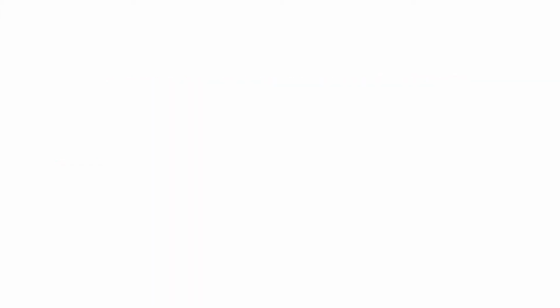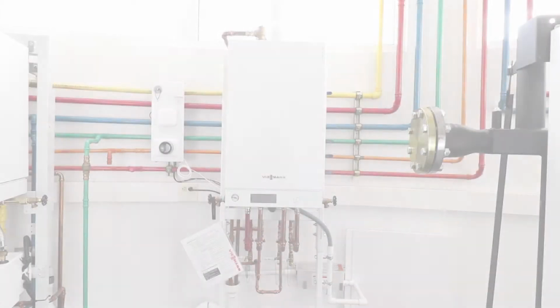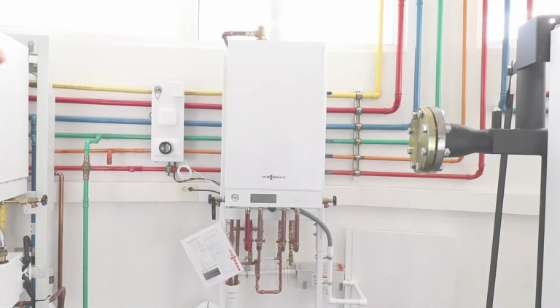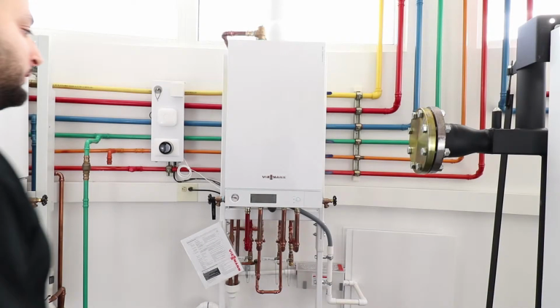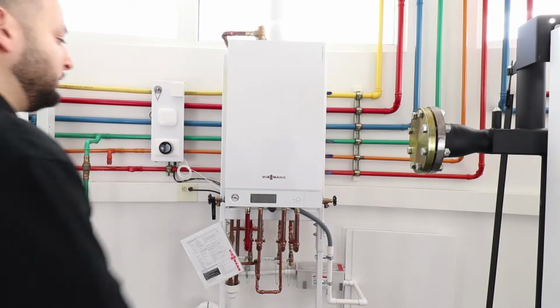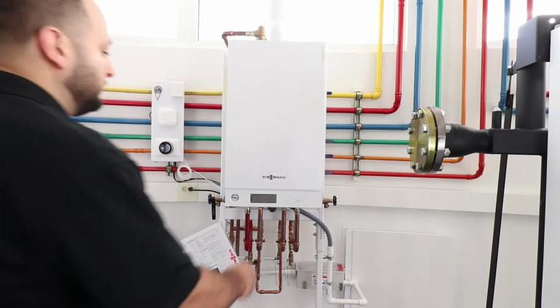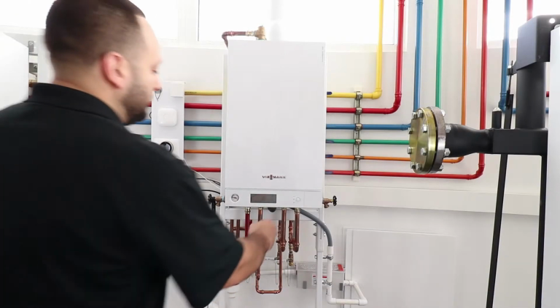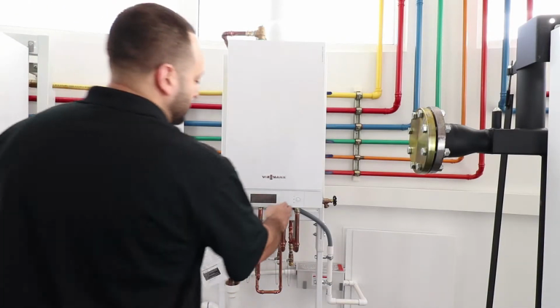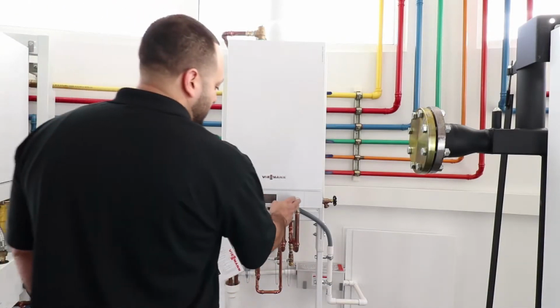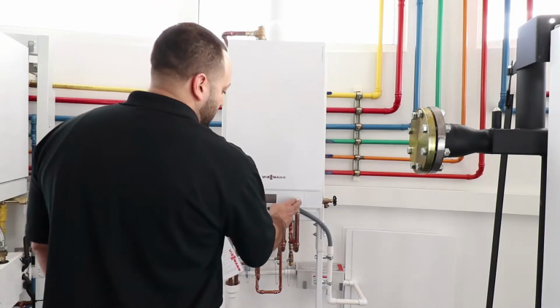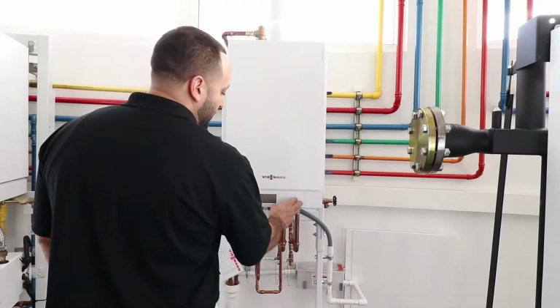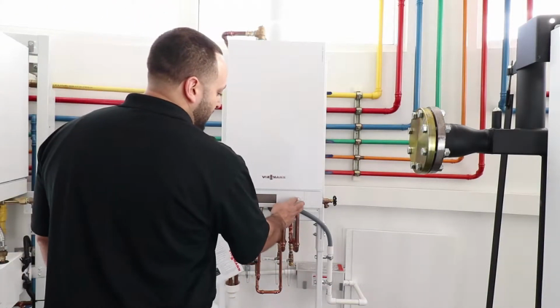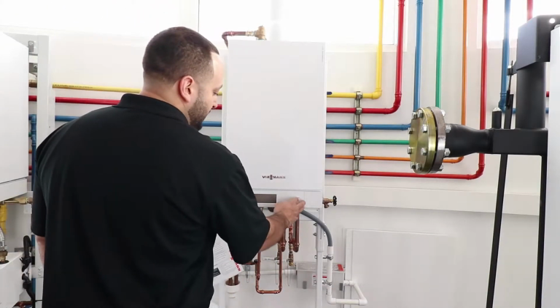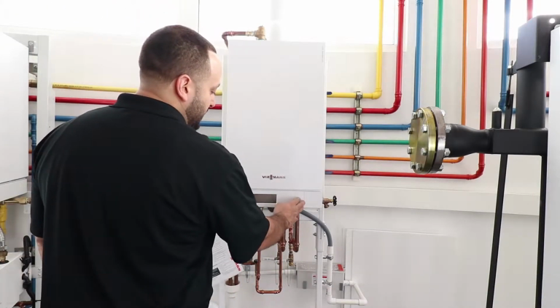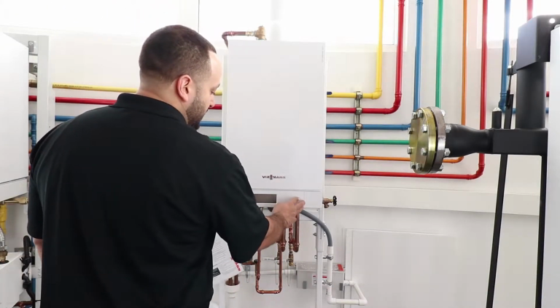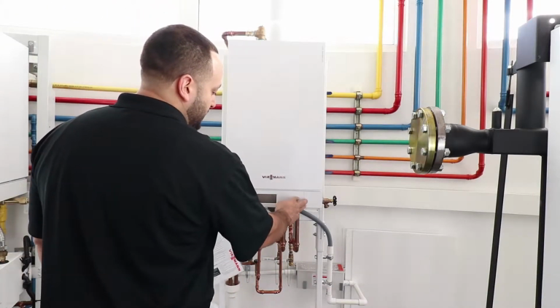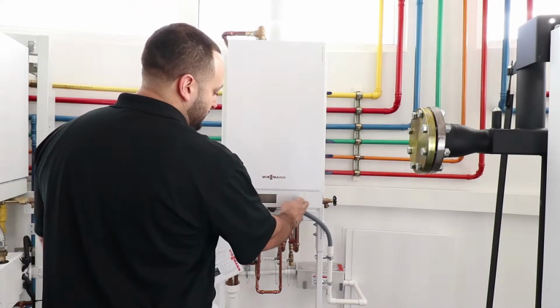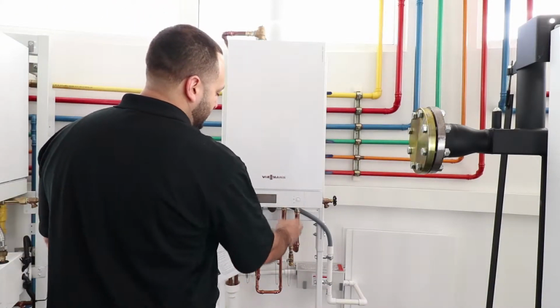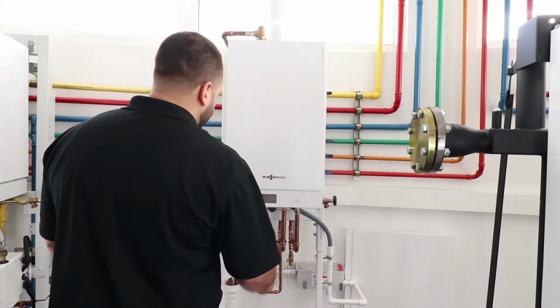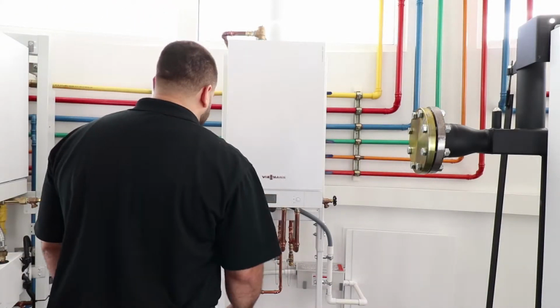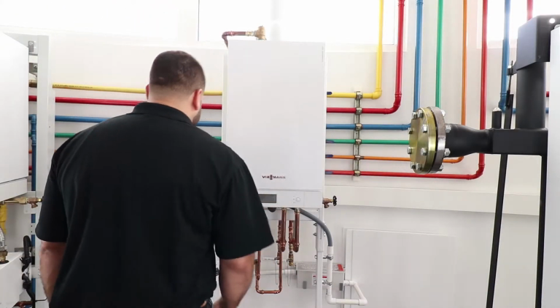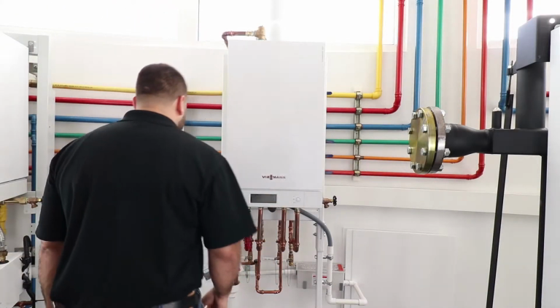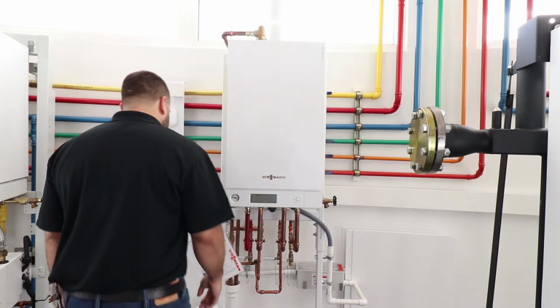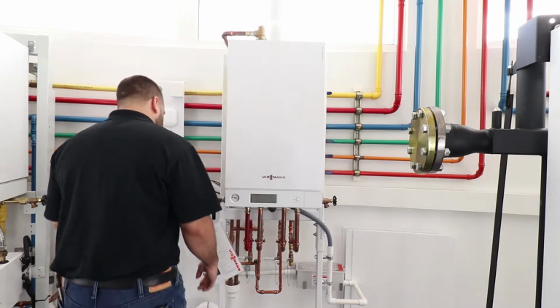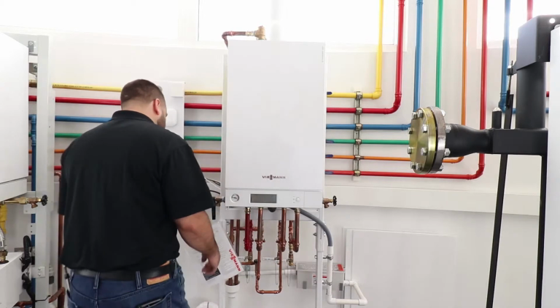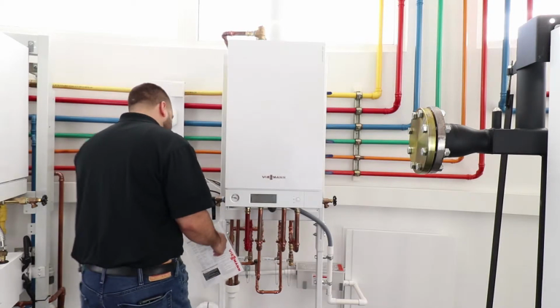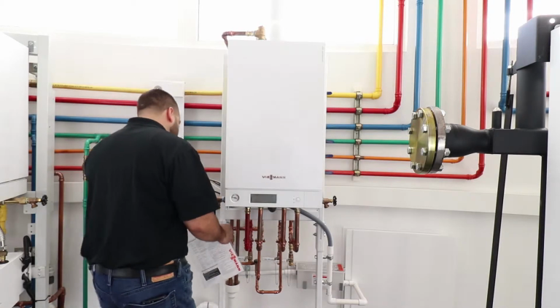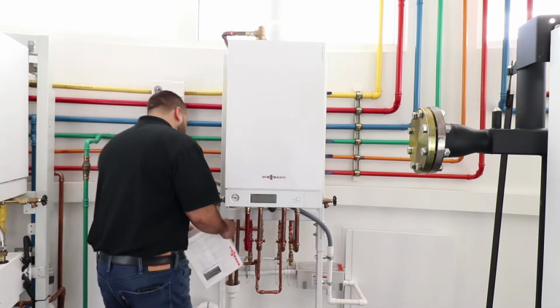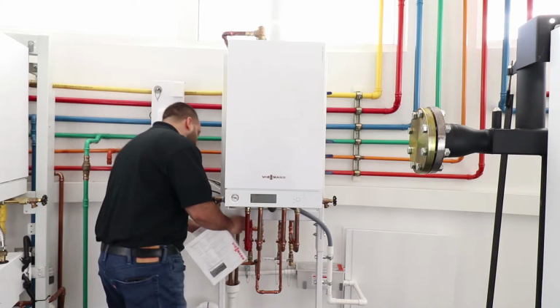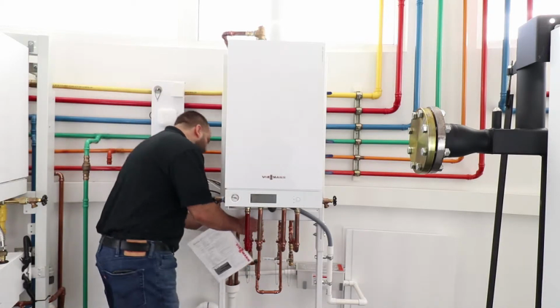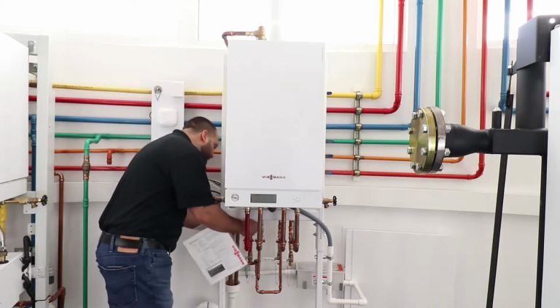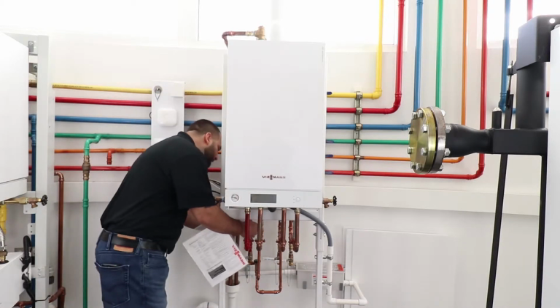Before servicing the boiler, be sure to isolate any electrical, water, or gas connected to the unit.